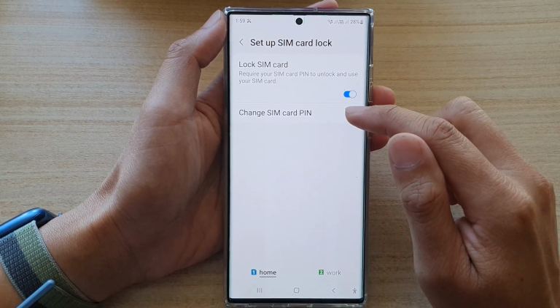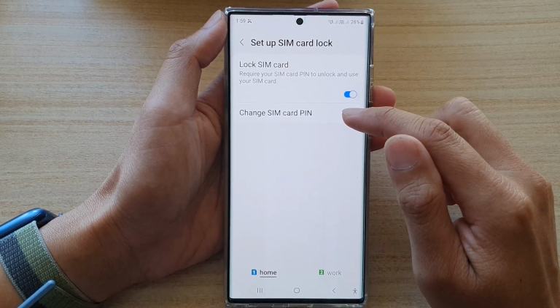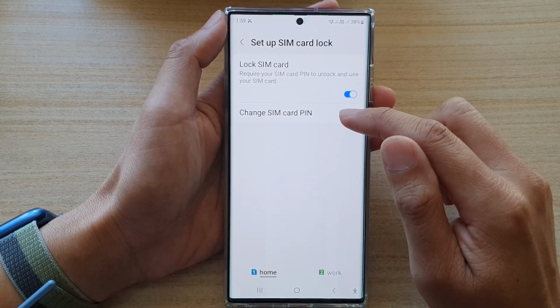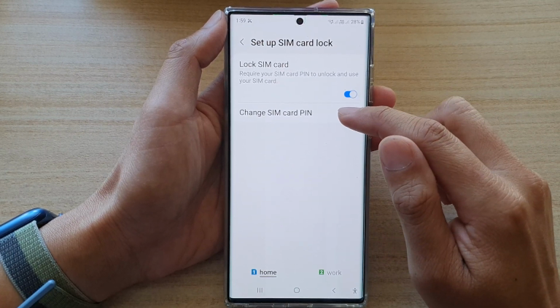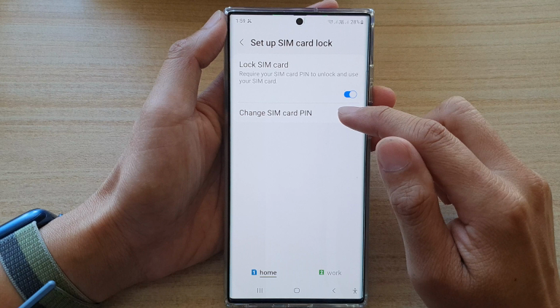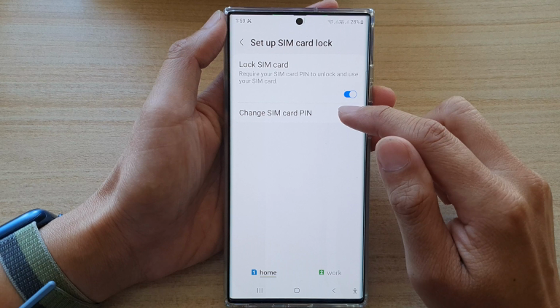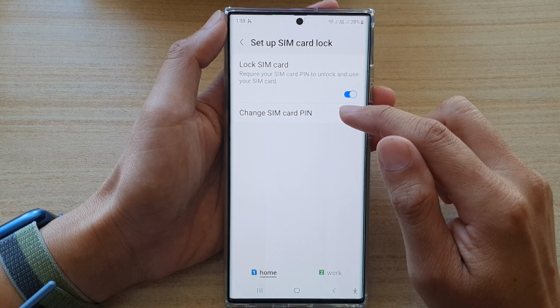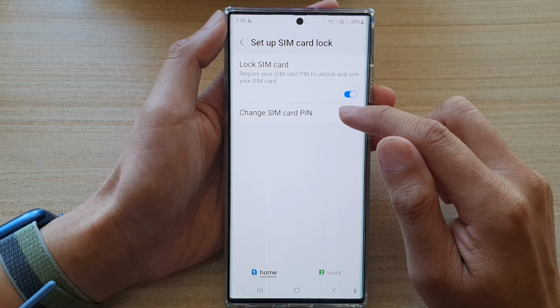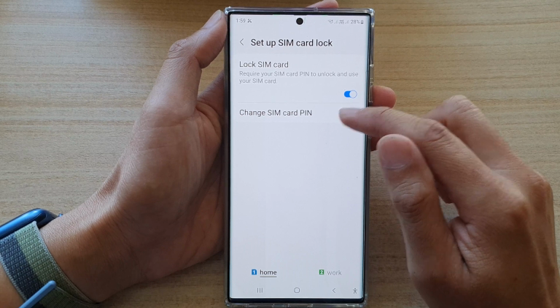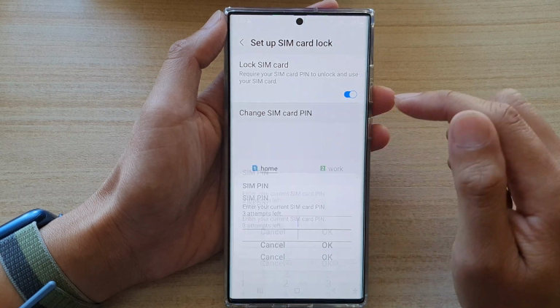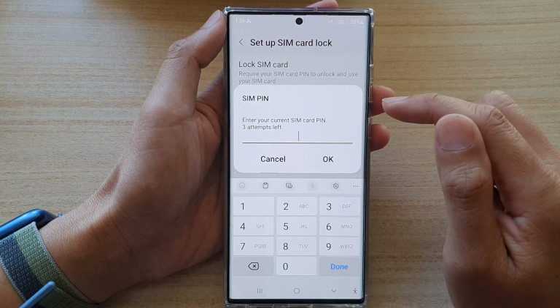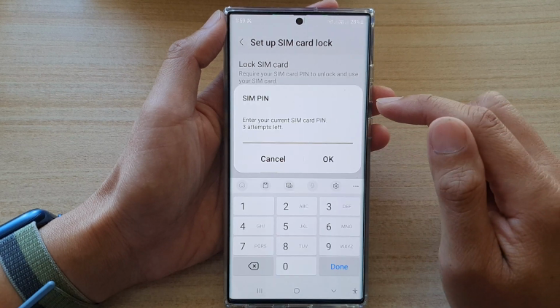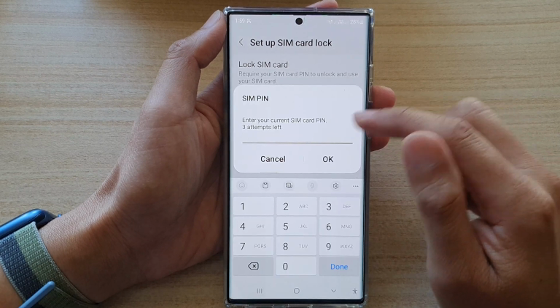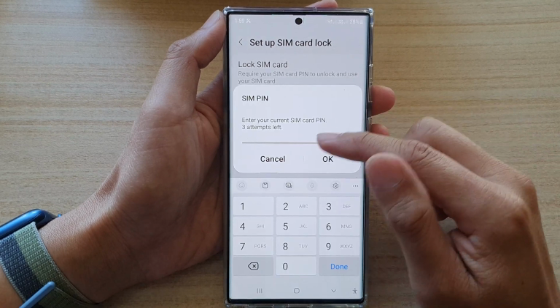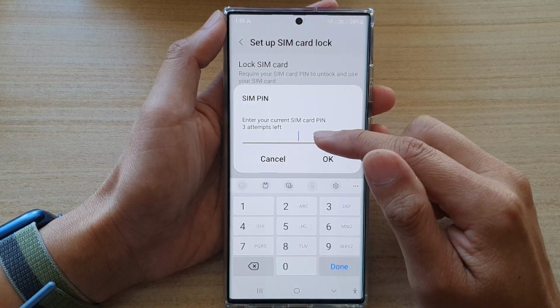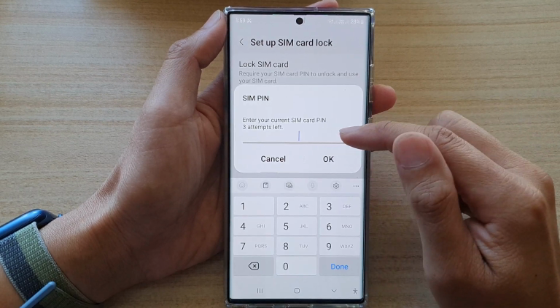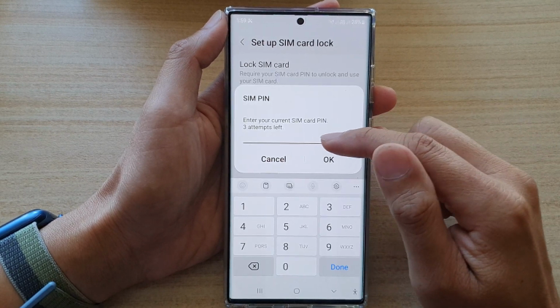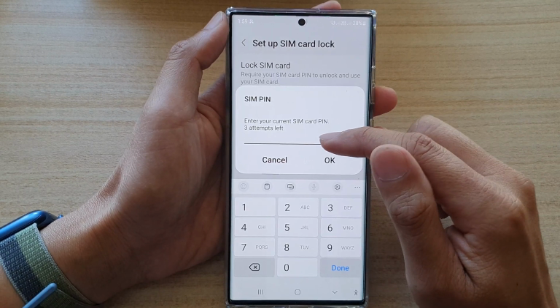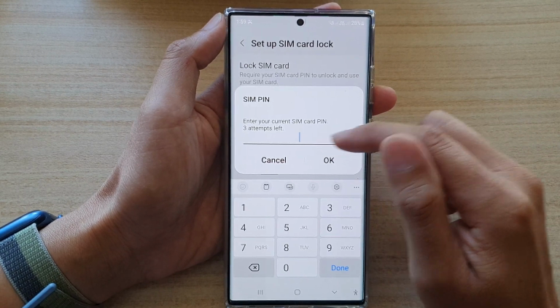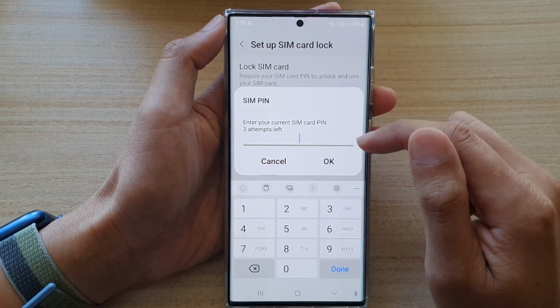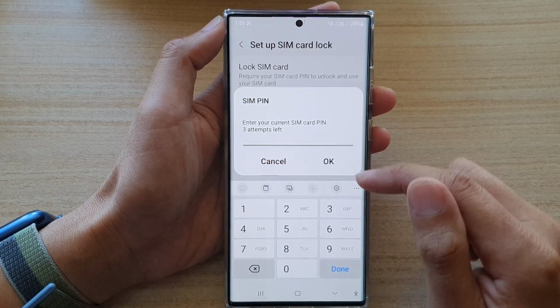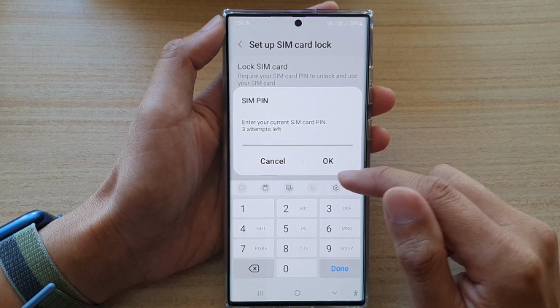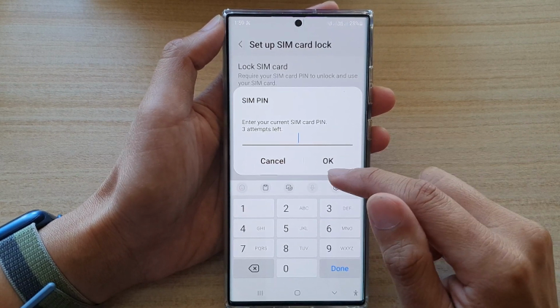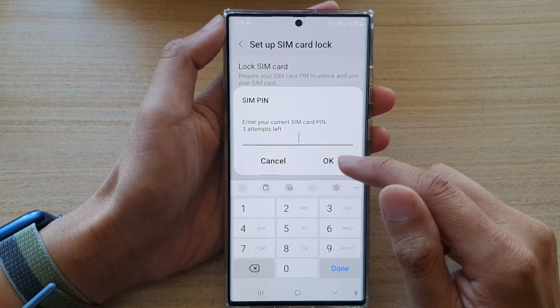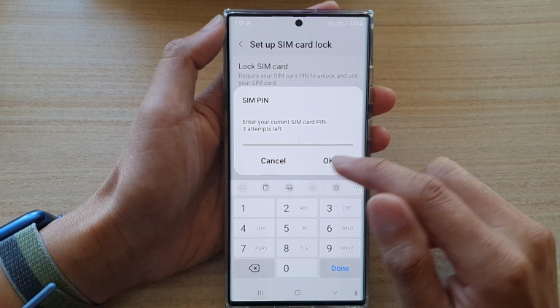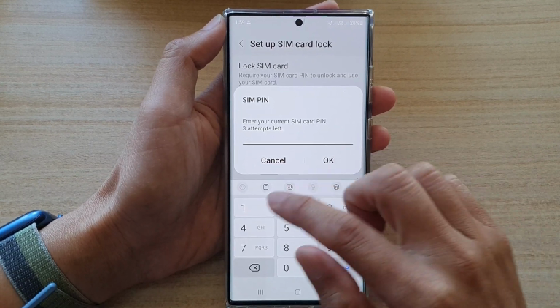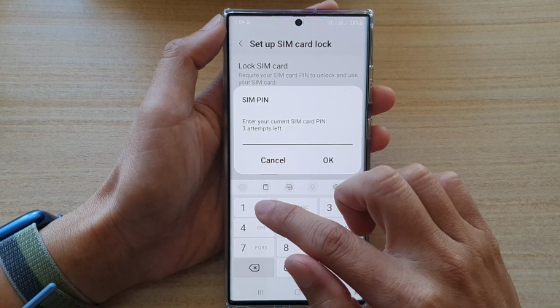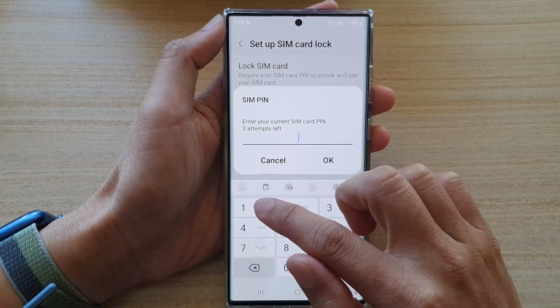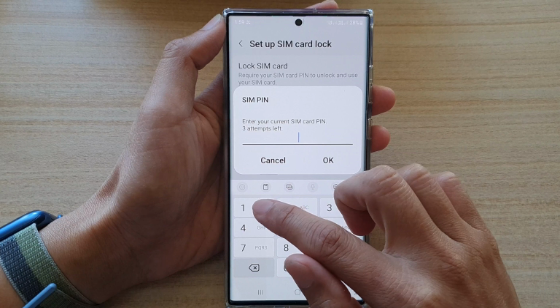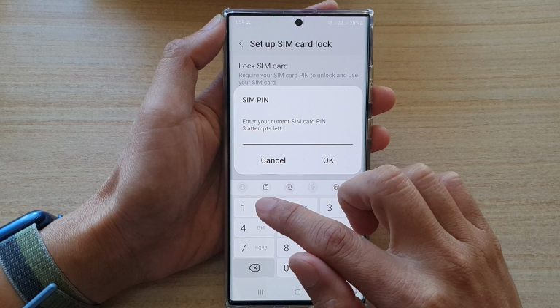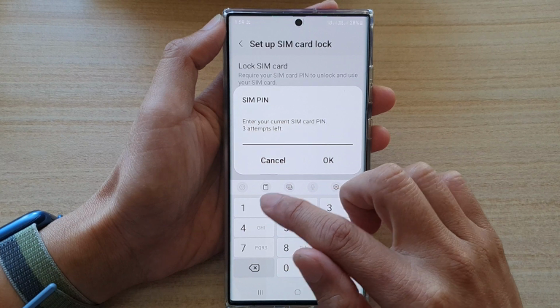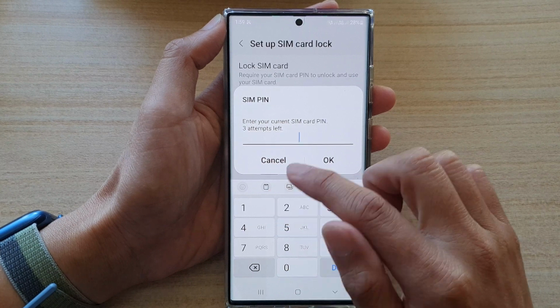Then, tap on Change SIM Card PIN. In here, put in the SIM PIN that you want to change.